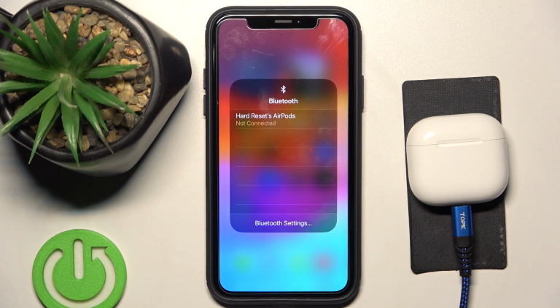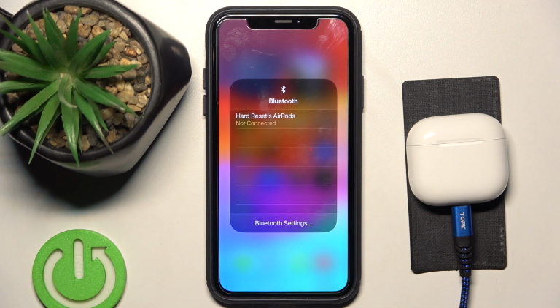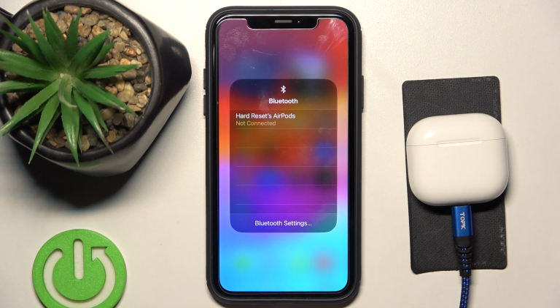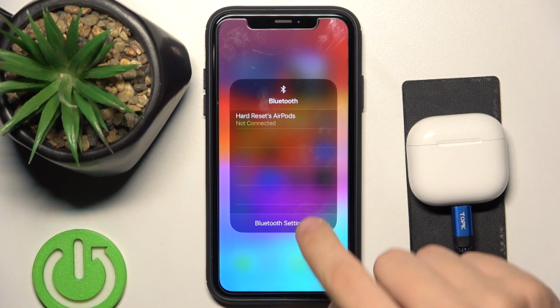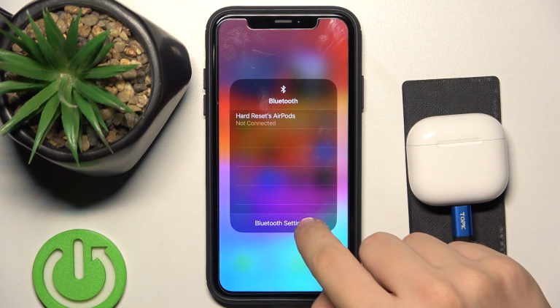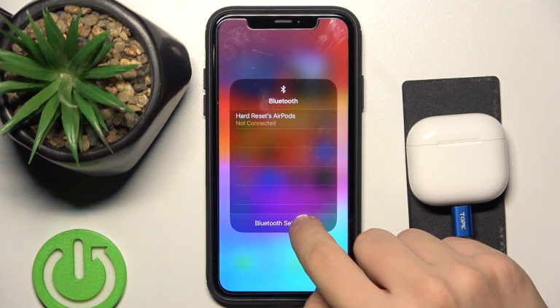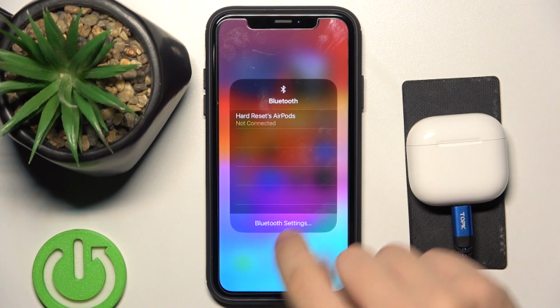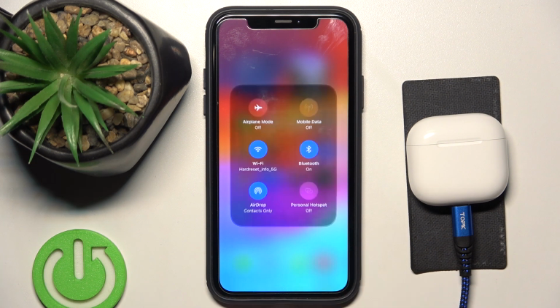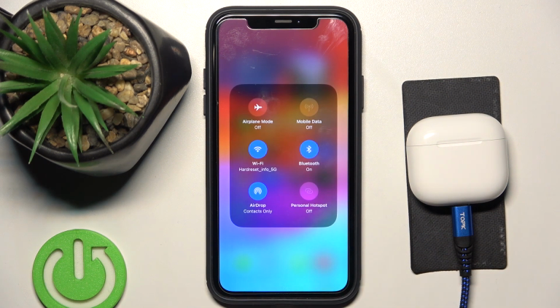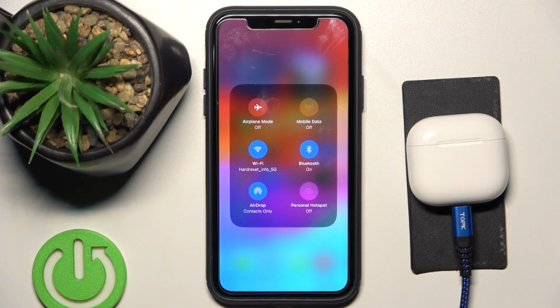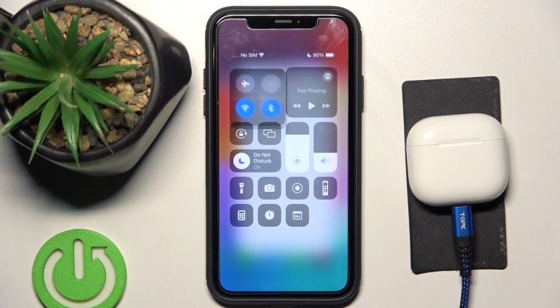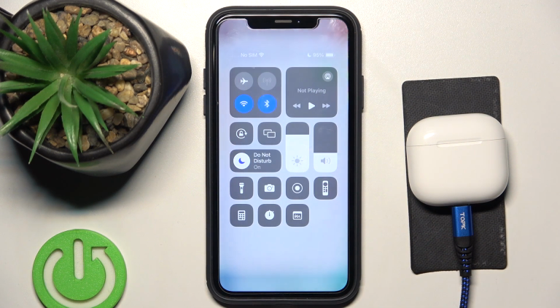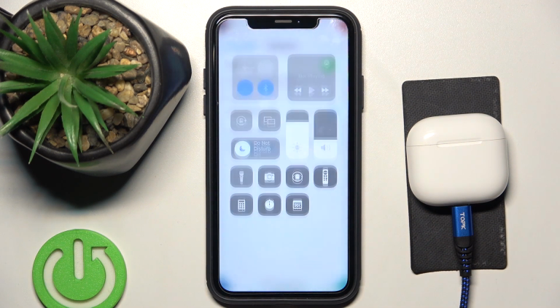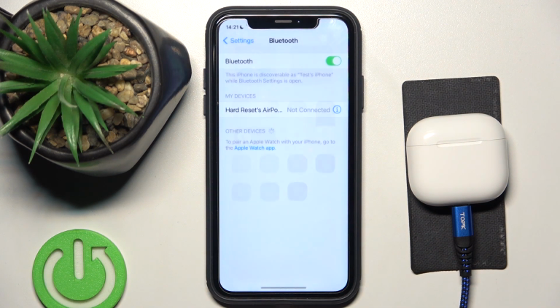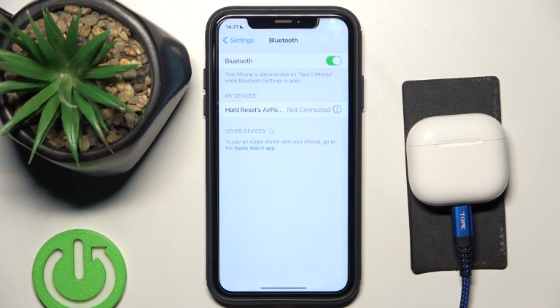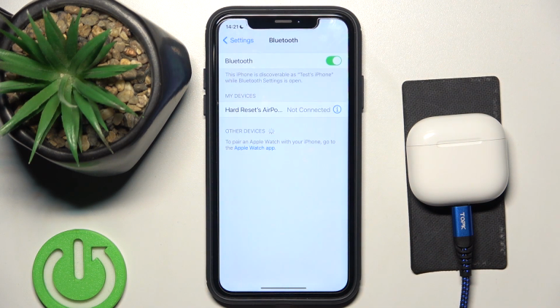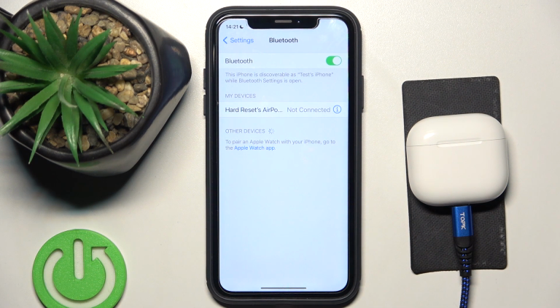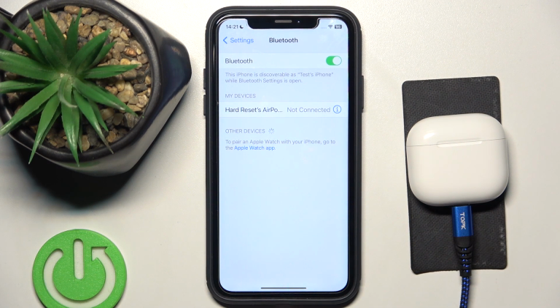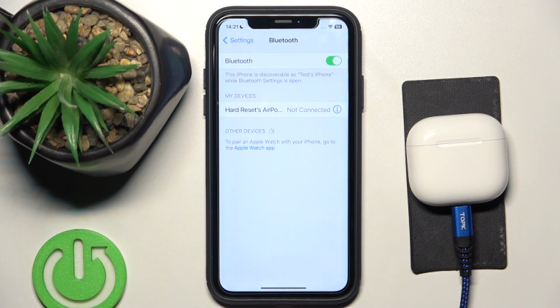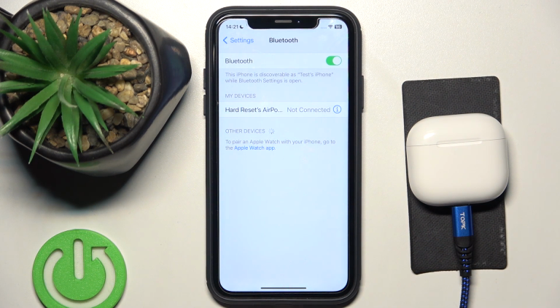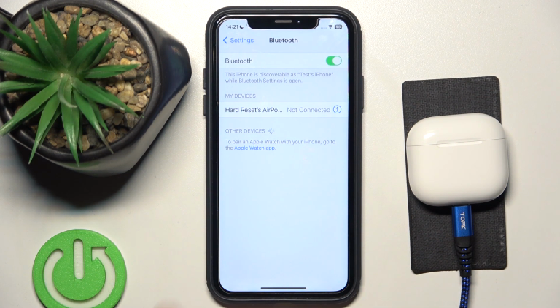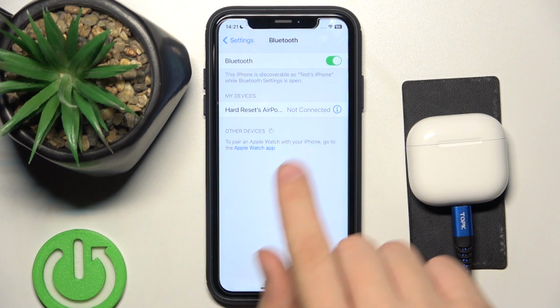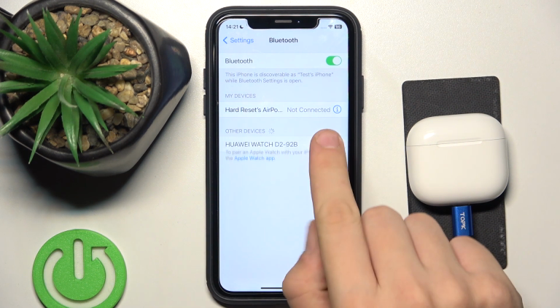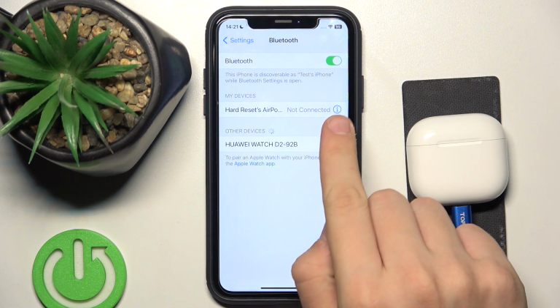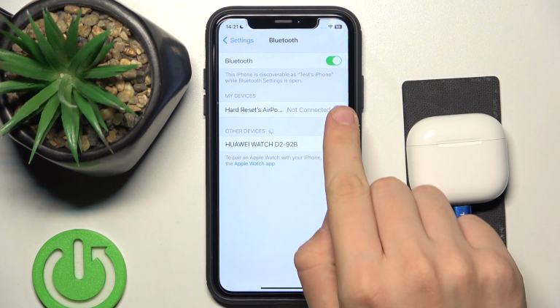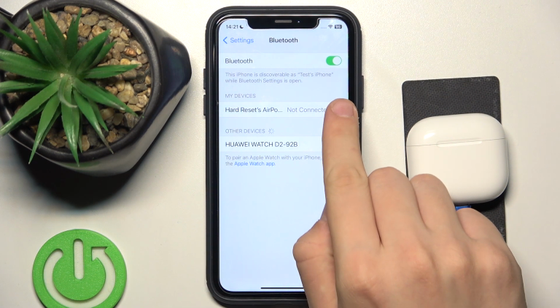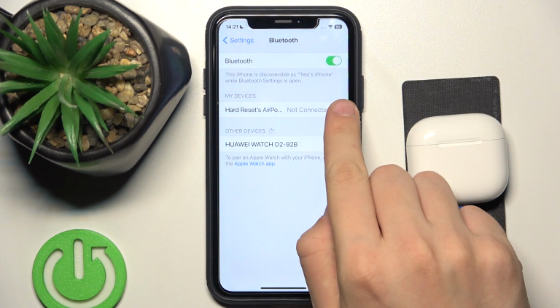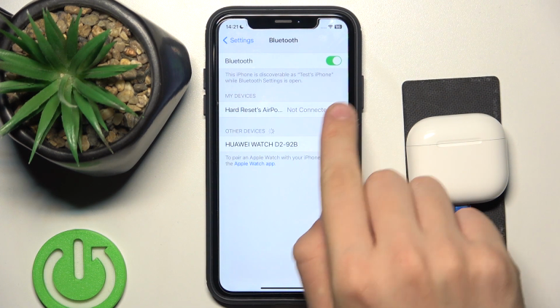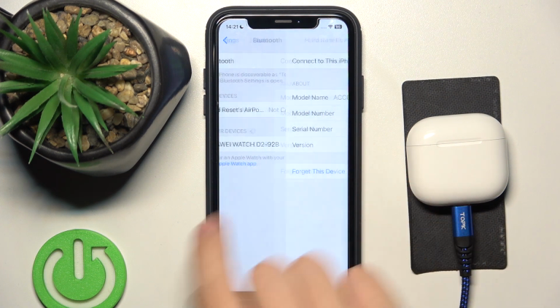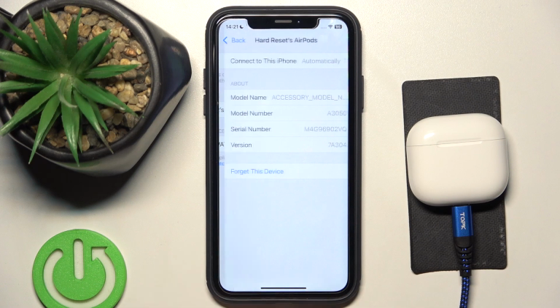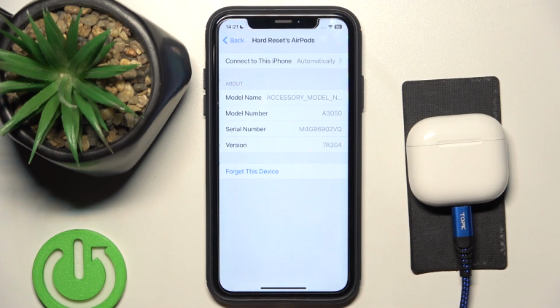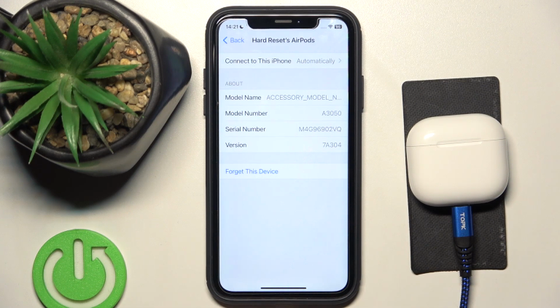Now we have to click on Bluetooth settings and then click on the info button over there.